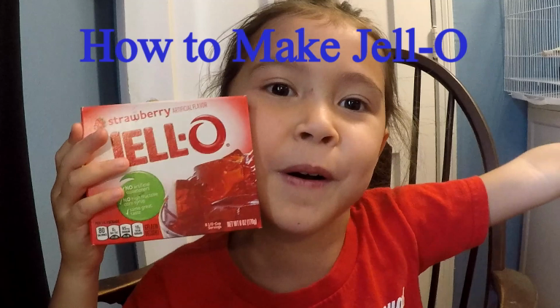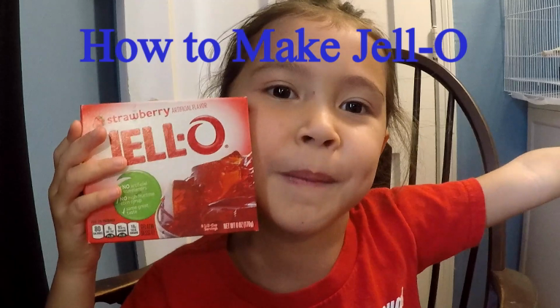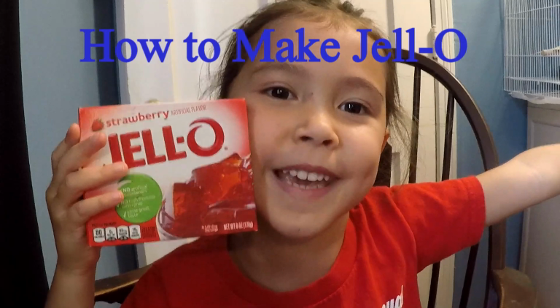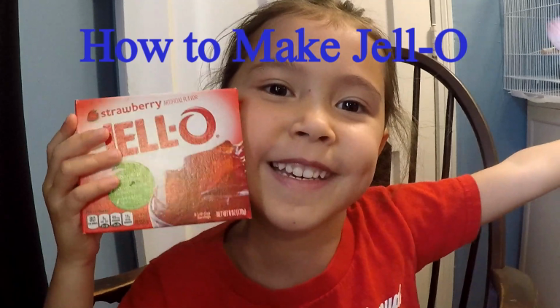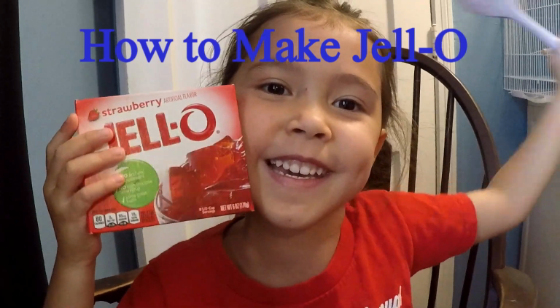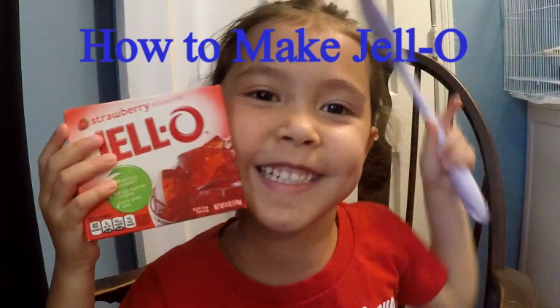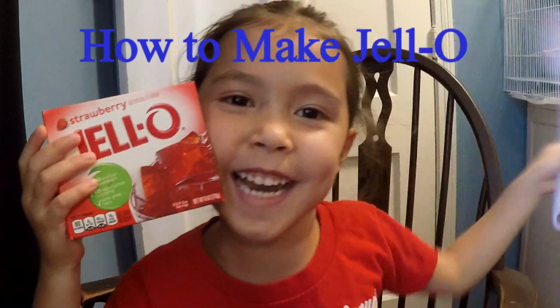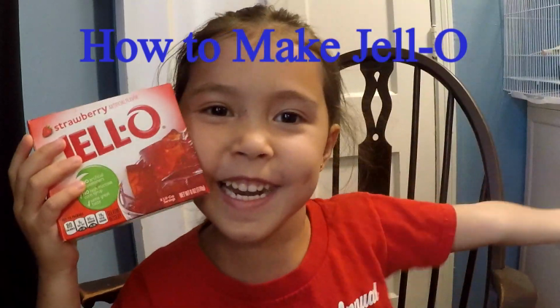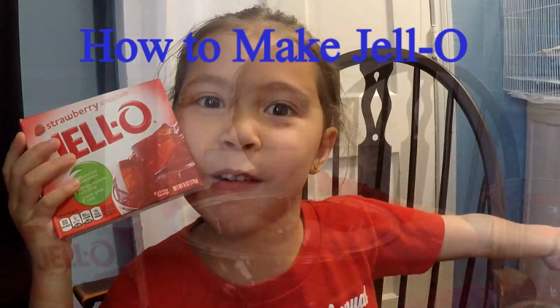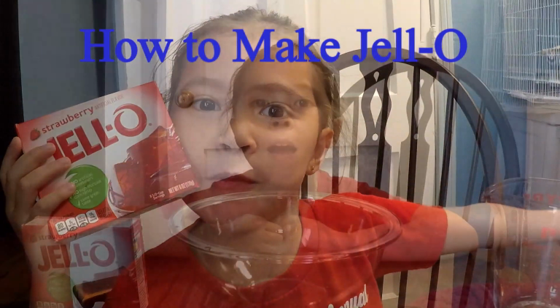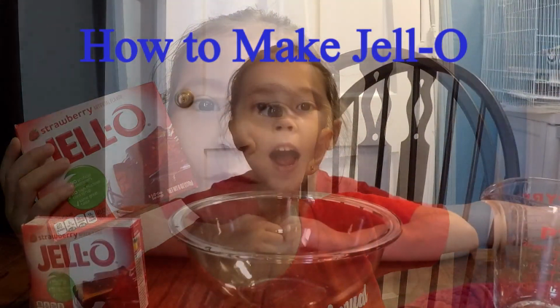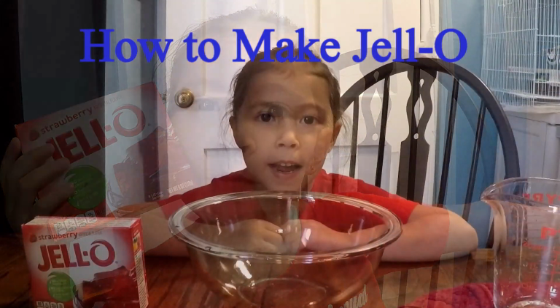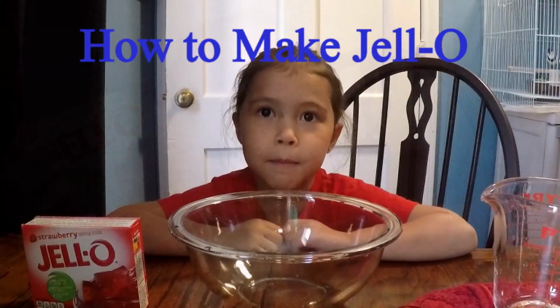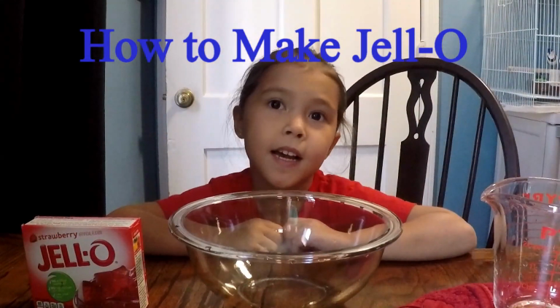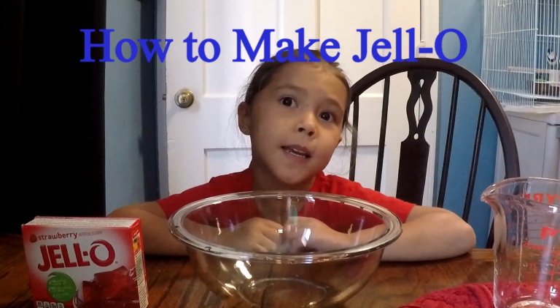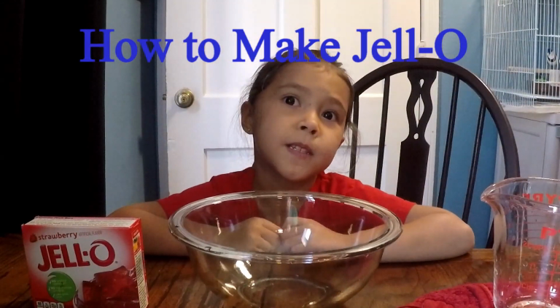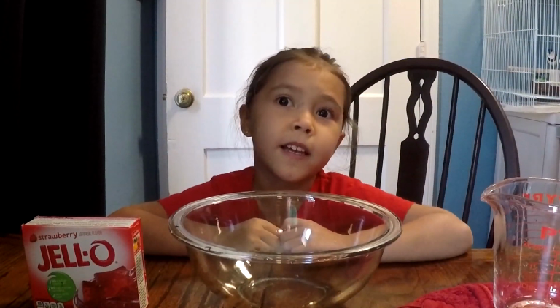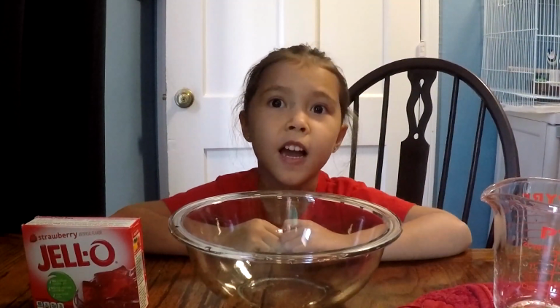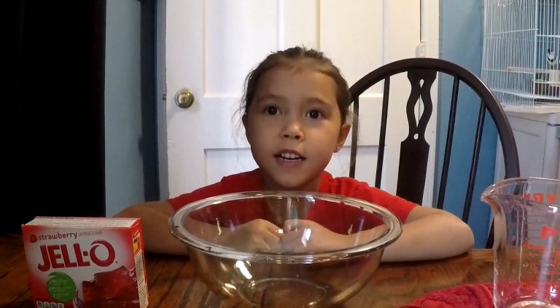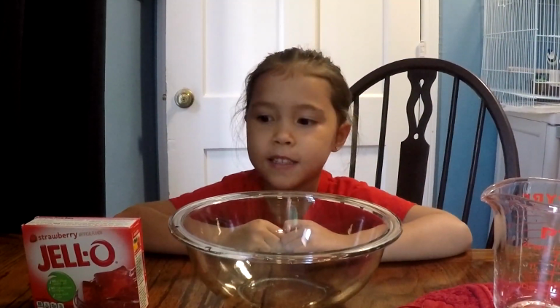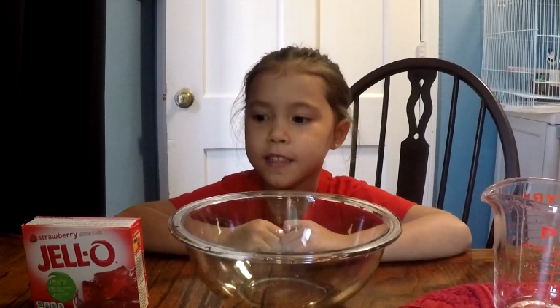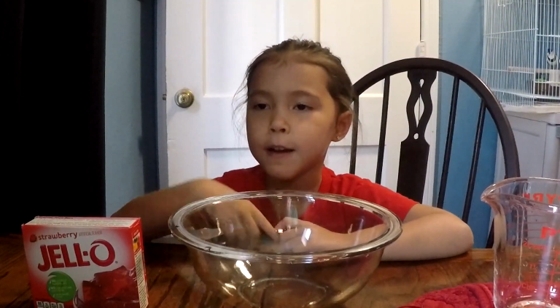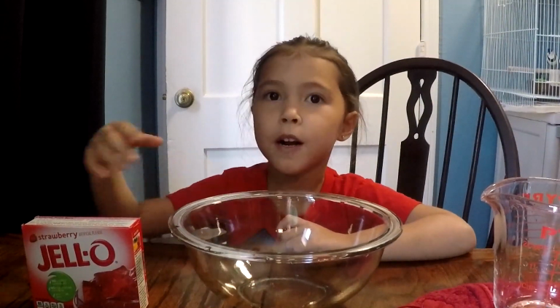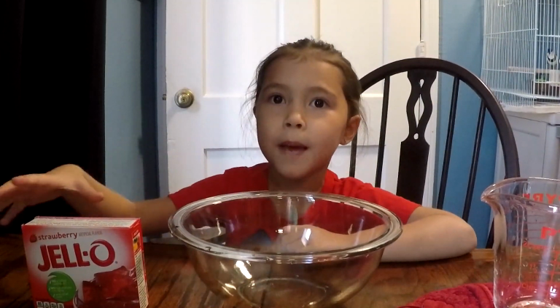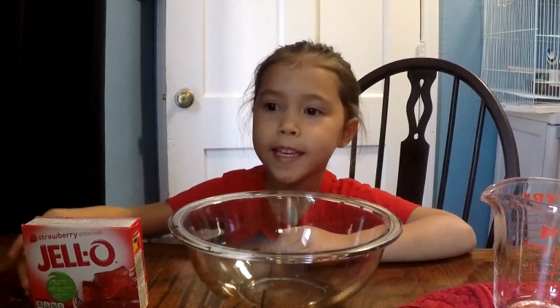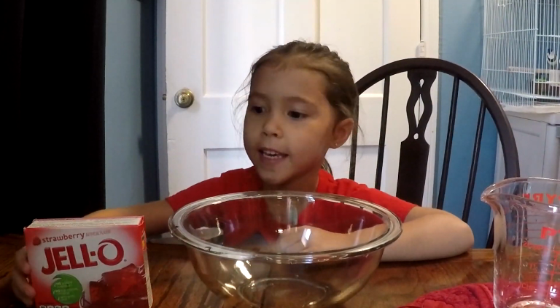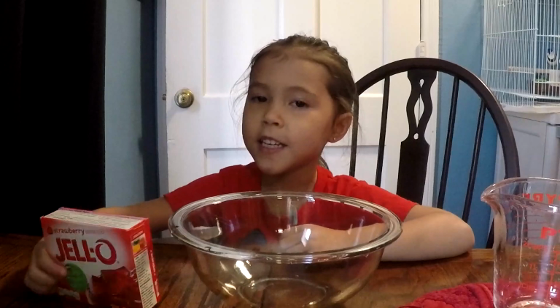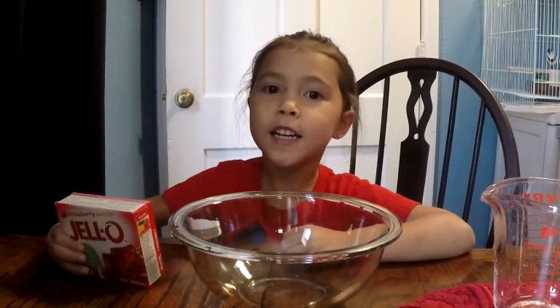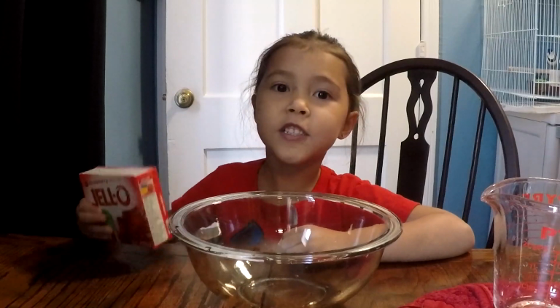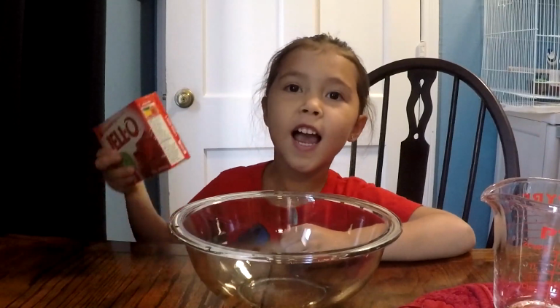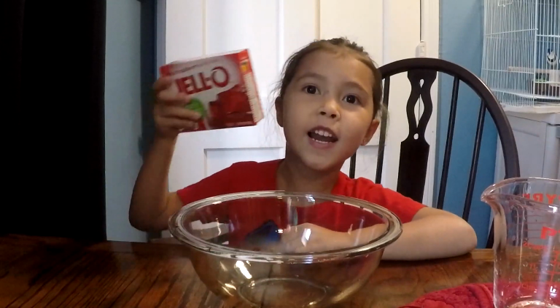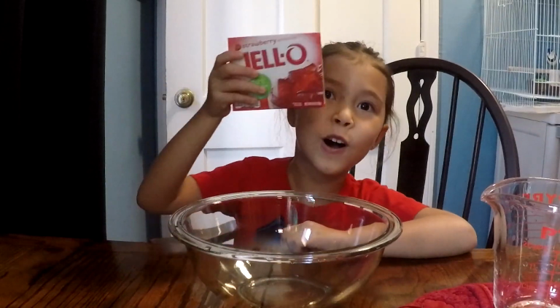I'm making jello. Hi, my name is Liana. Today we're making jello.